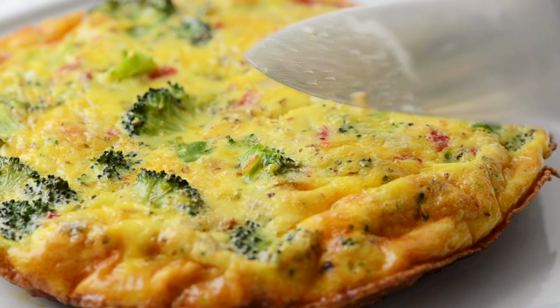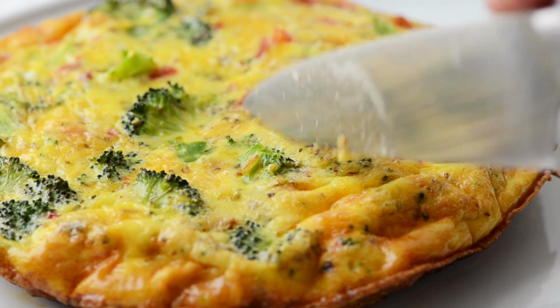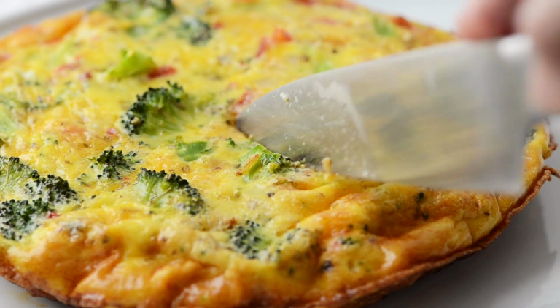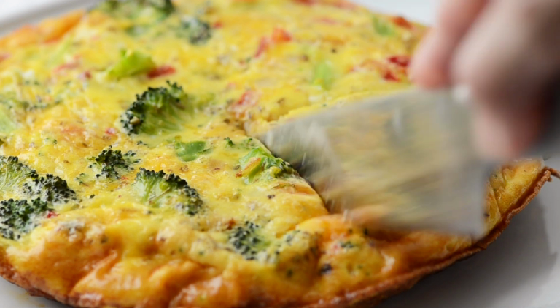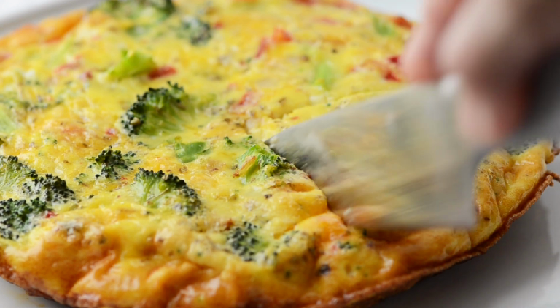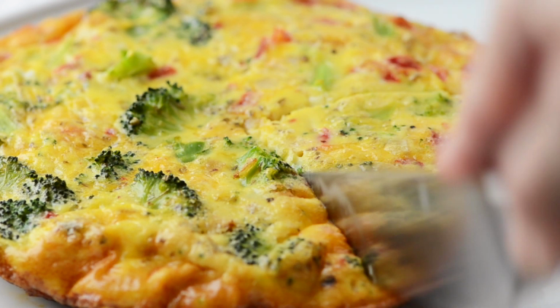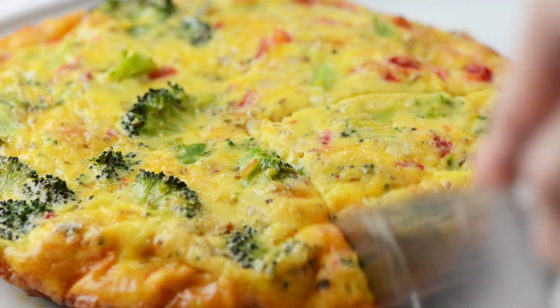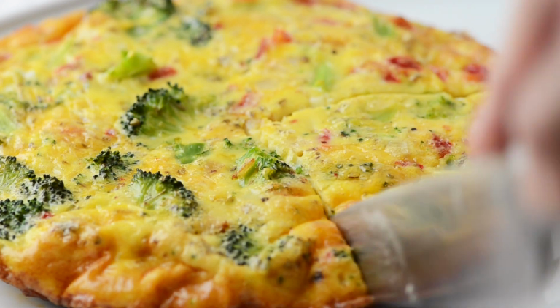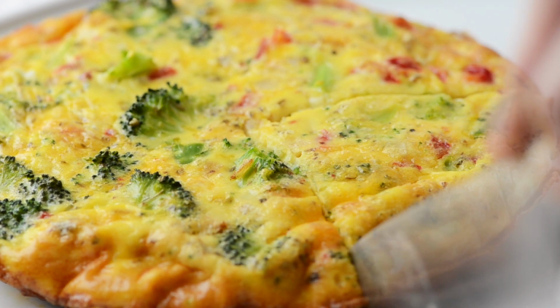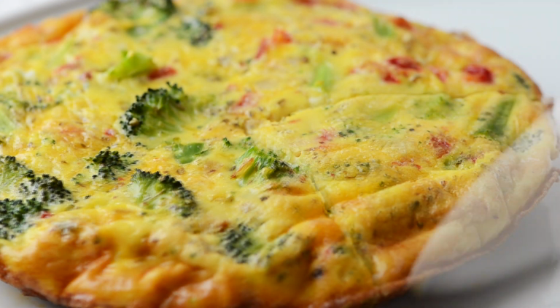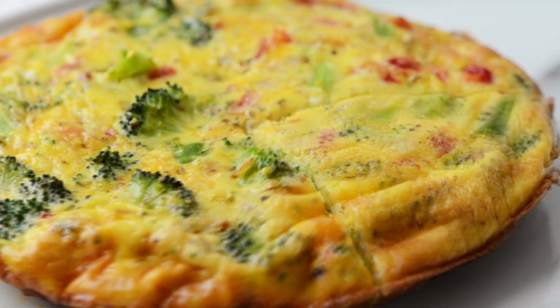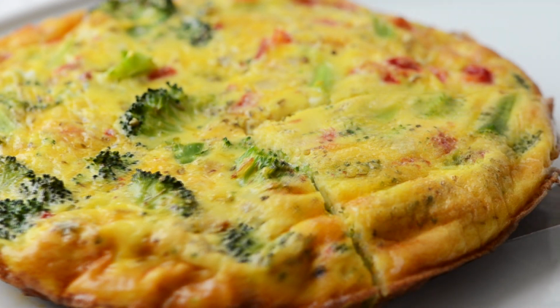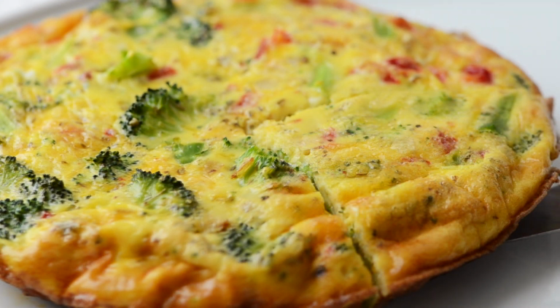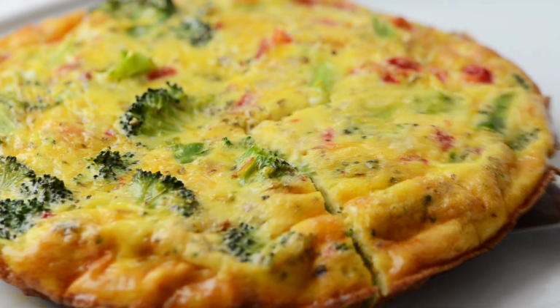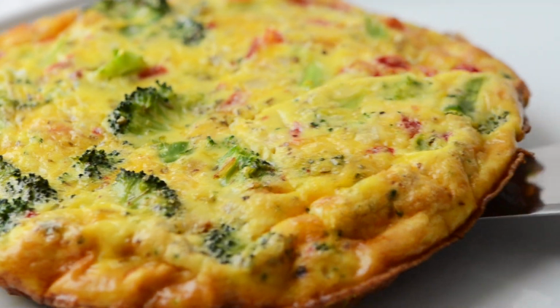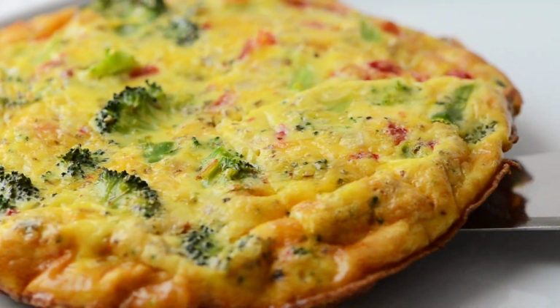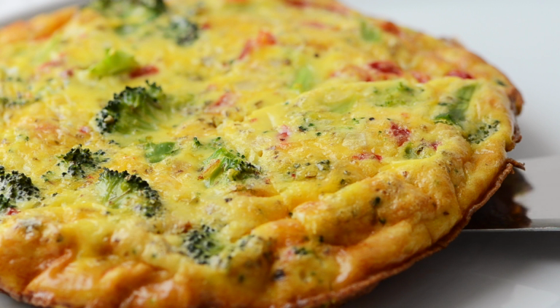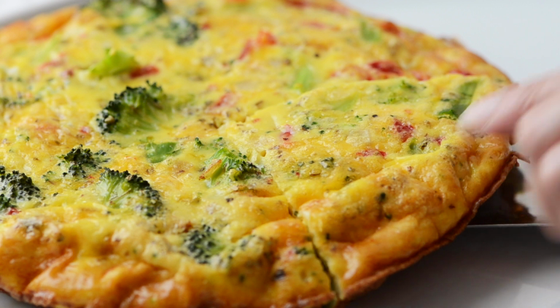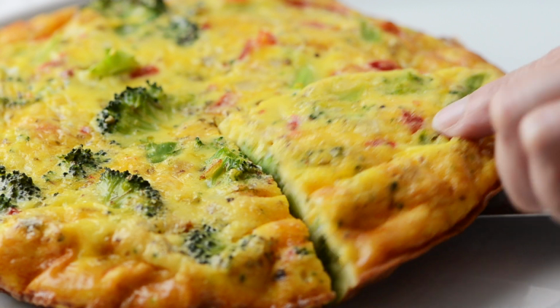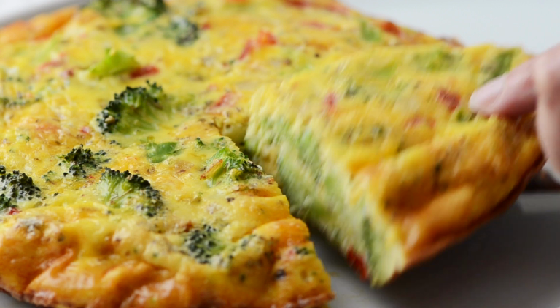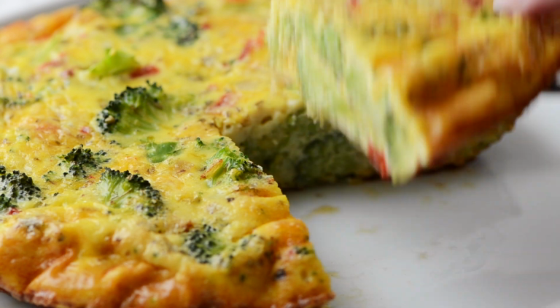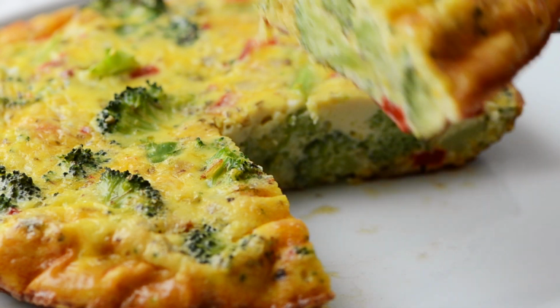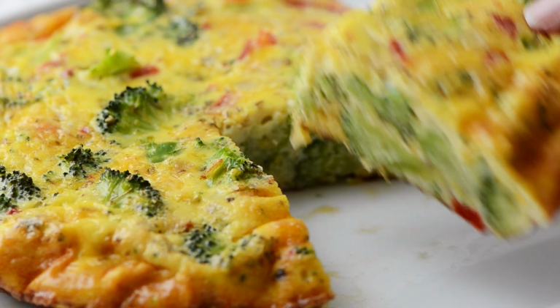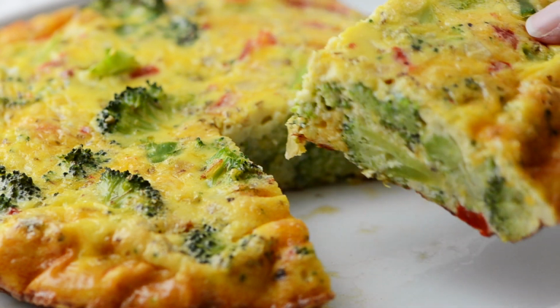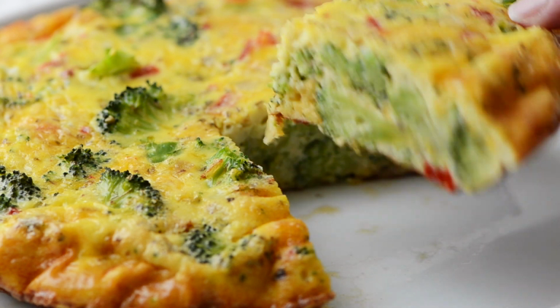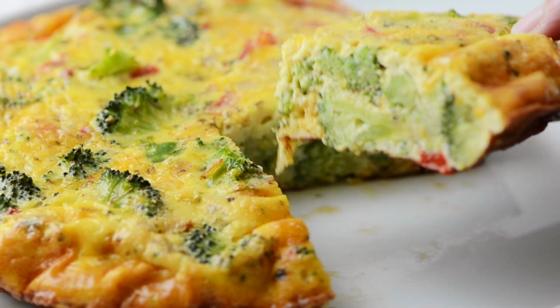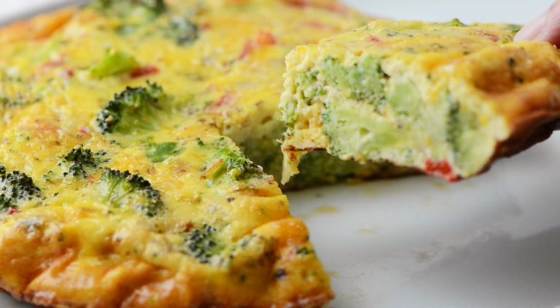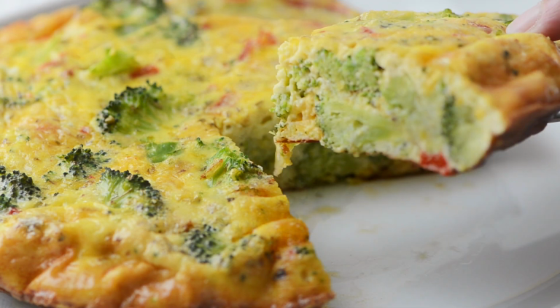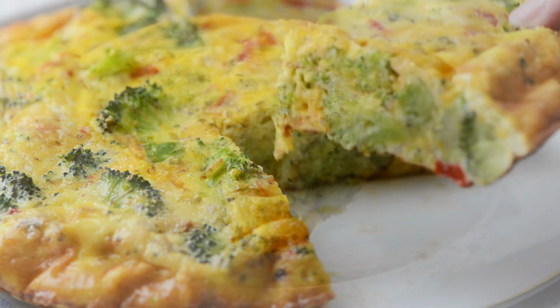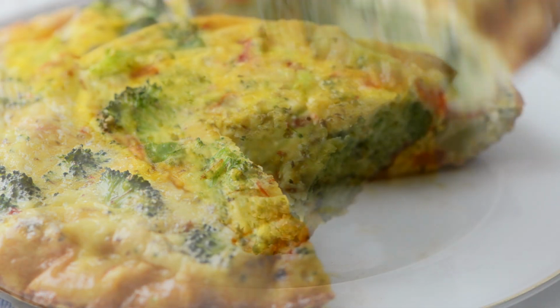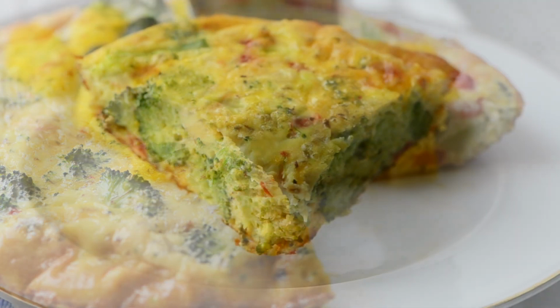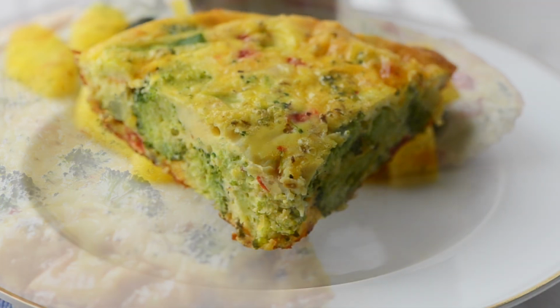So the next time you're craving a healthy breakfast, try this easy broccoli frittata. It's delicious.